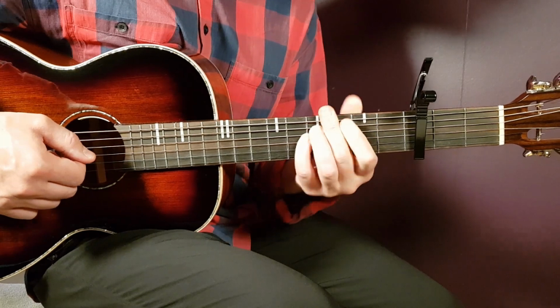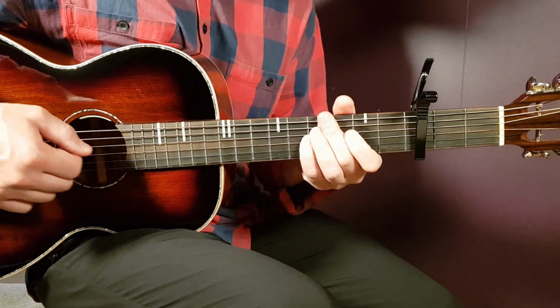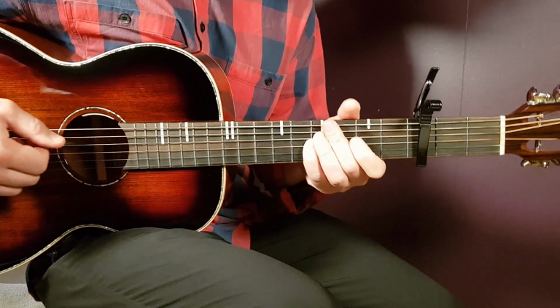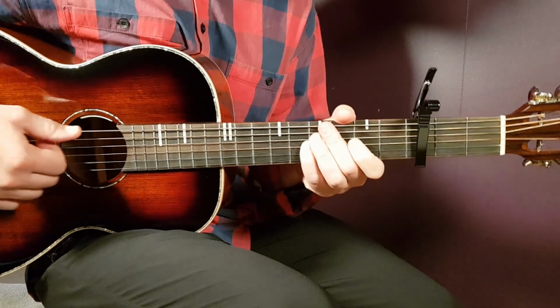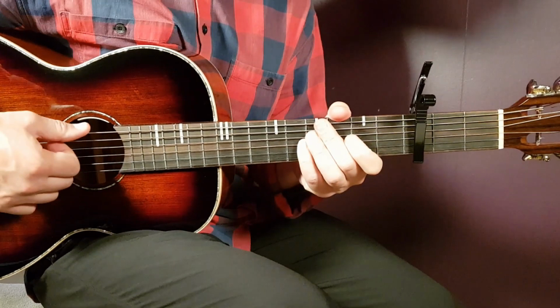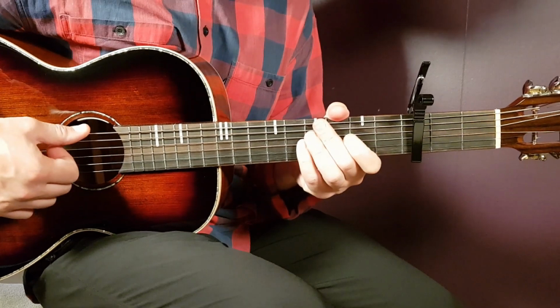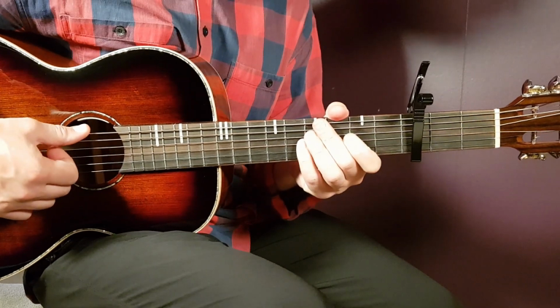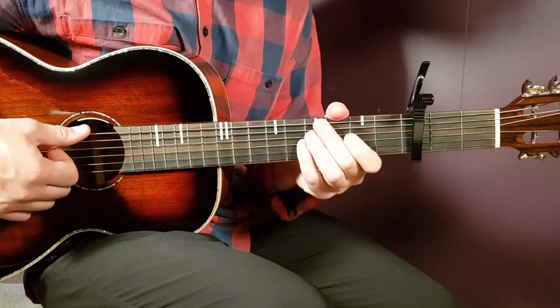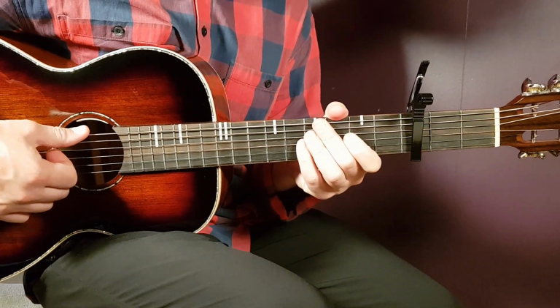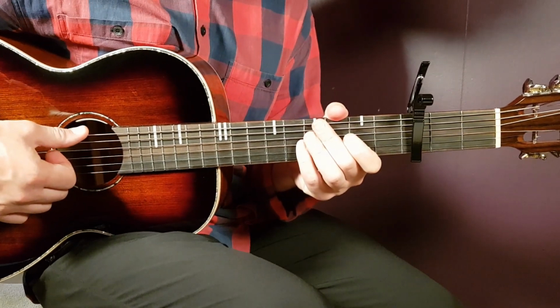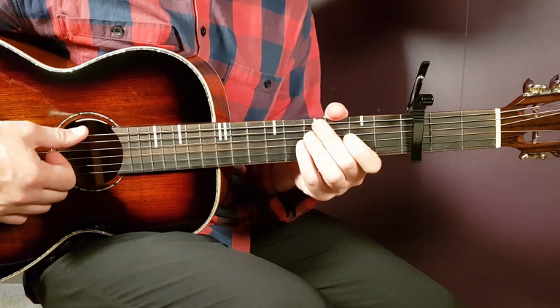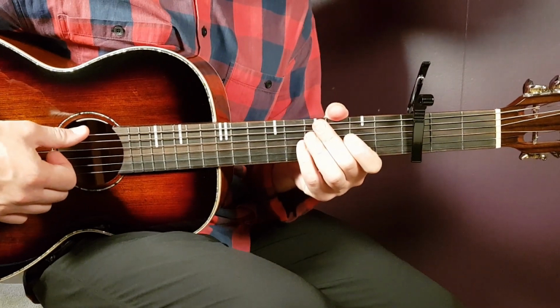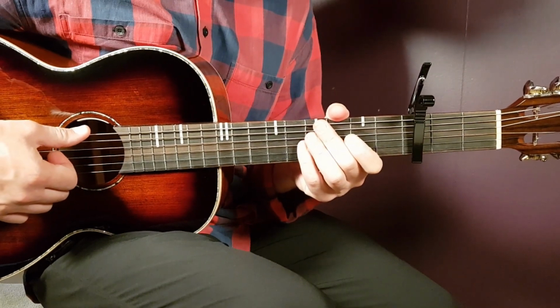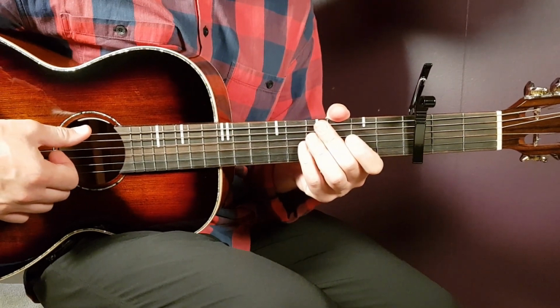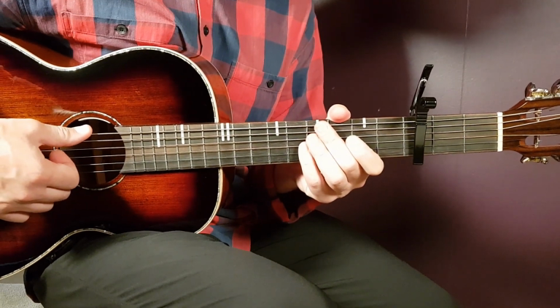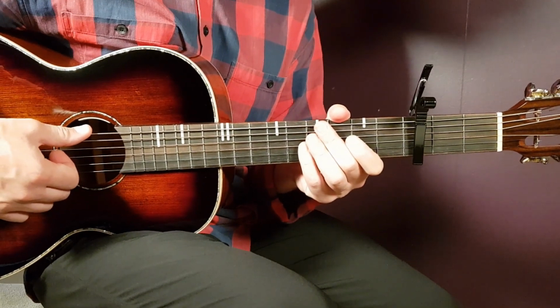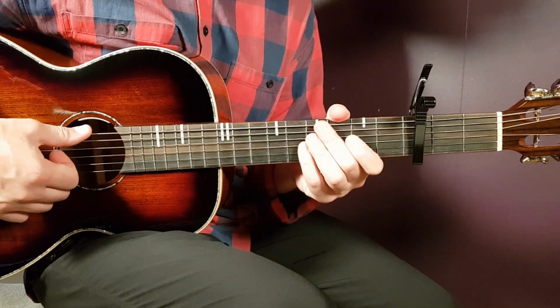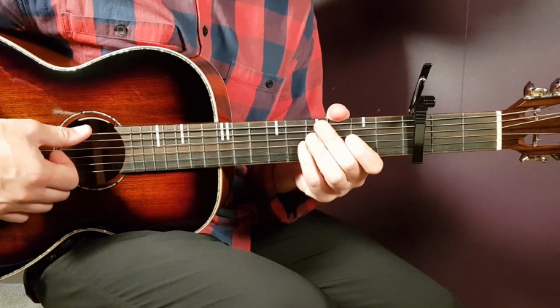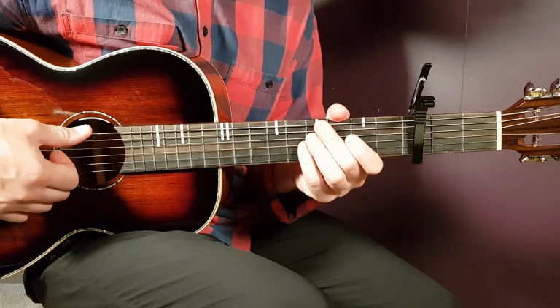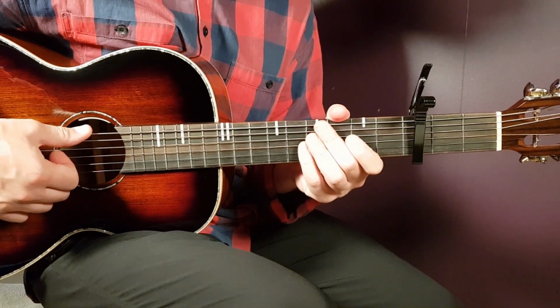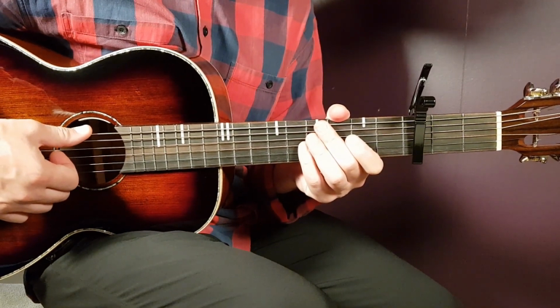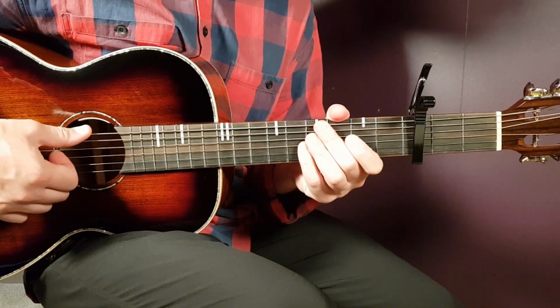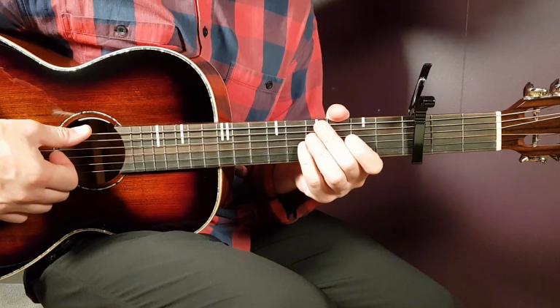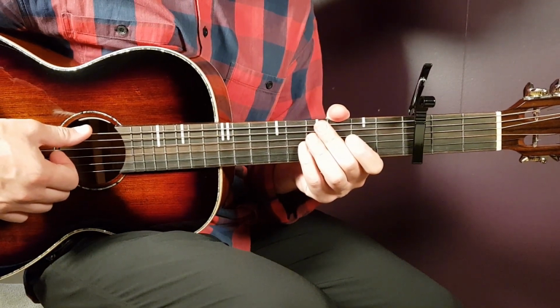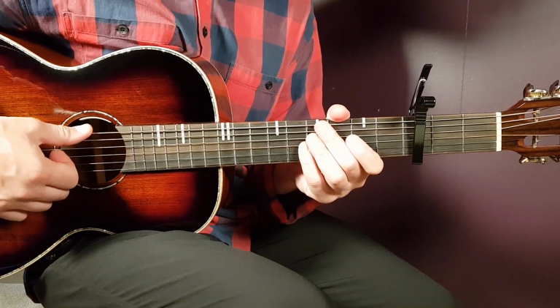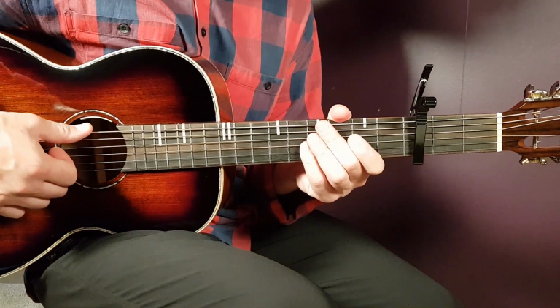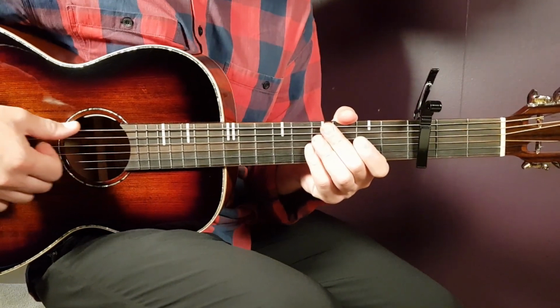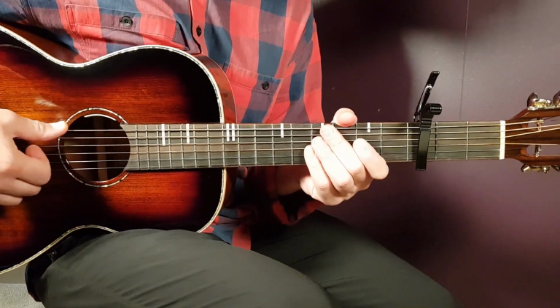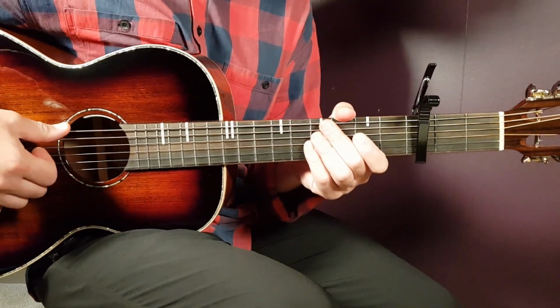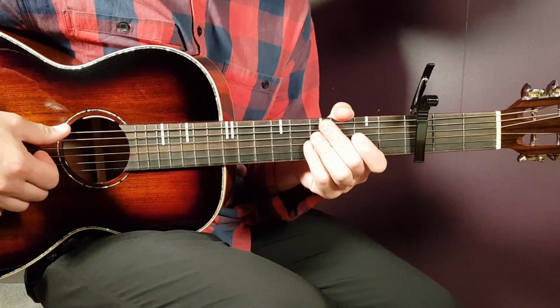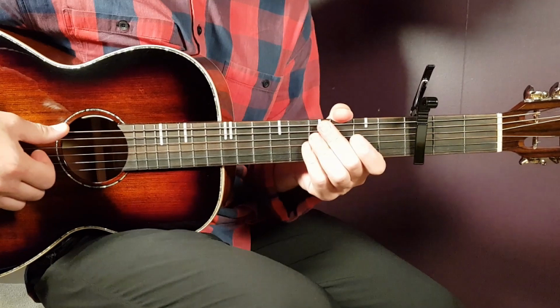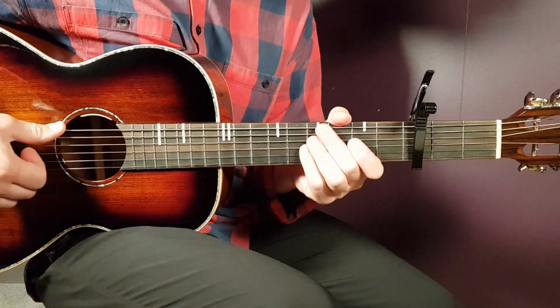There you have the B chord. Then you have F sharp minor. You're still on the bar finger at the second fret, but this time you need to bar all strings. So all strings on the second fret, bar, and then add fourth on A and fourth on D. And there you have all the chords: E, A, C sharp, B, and F sharp.